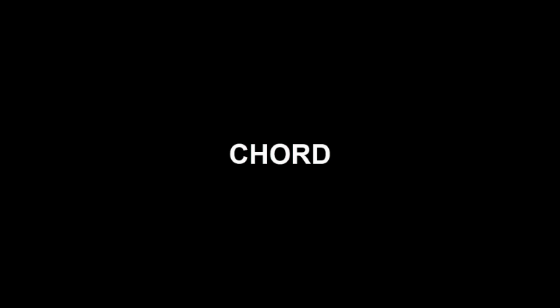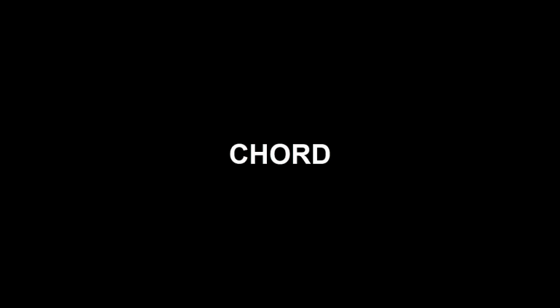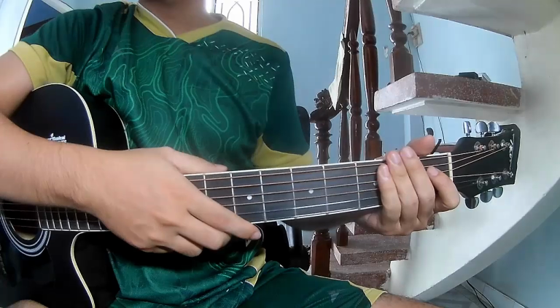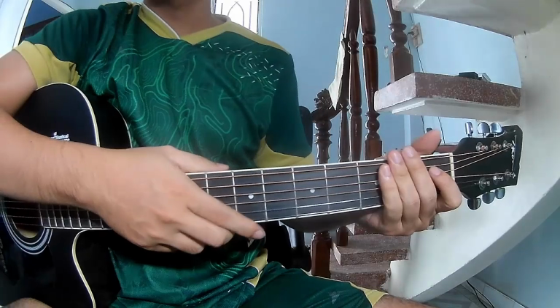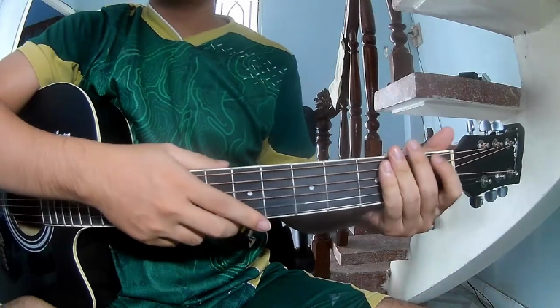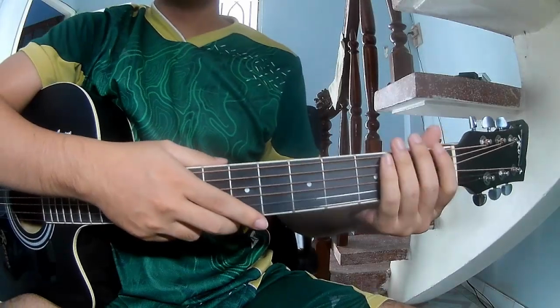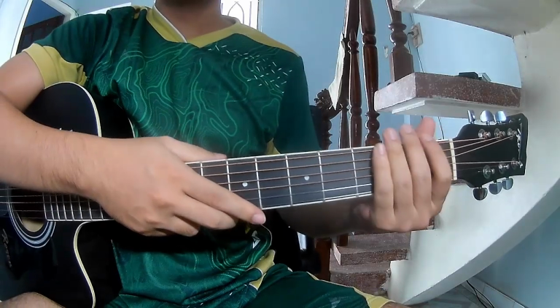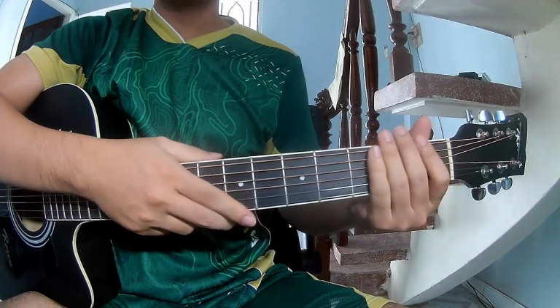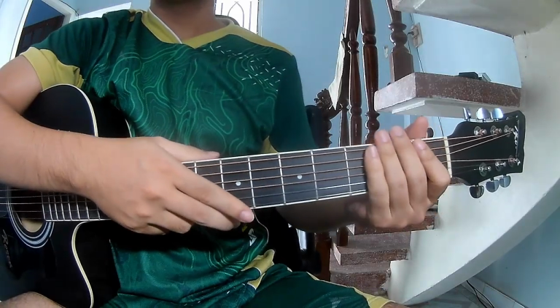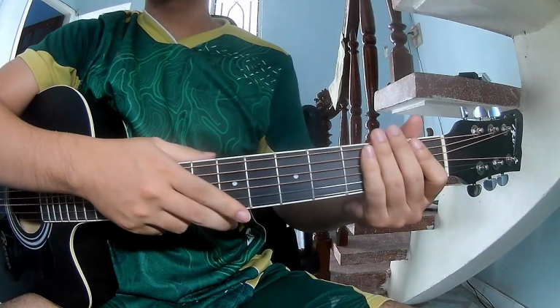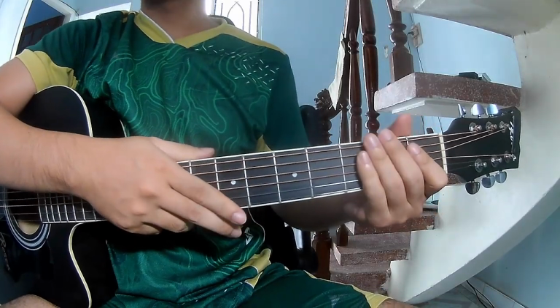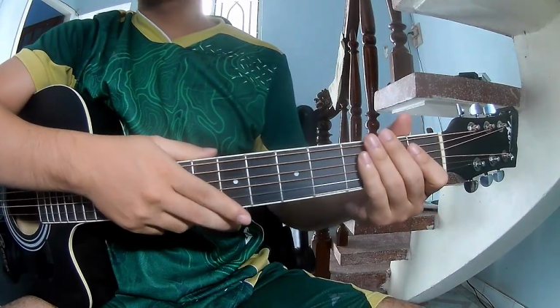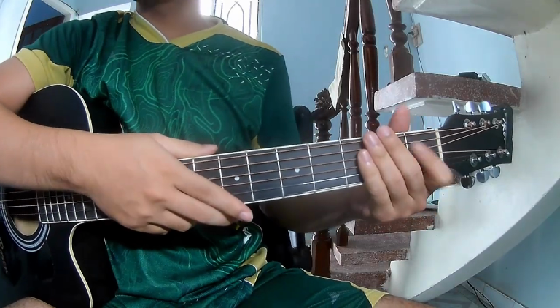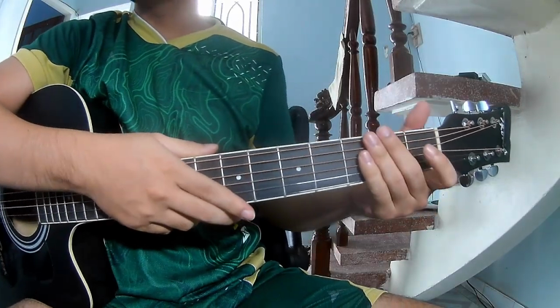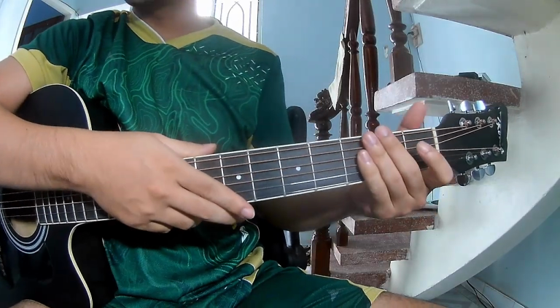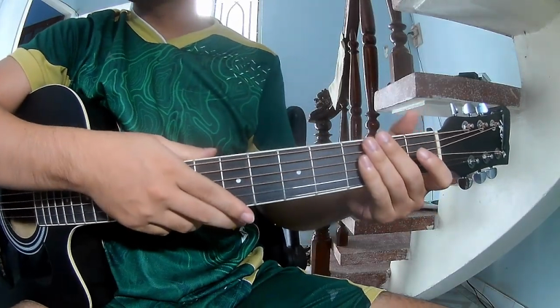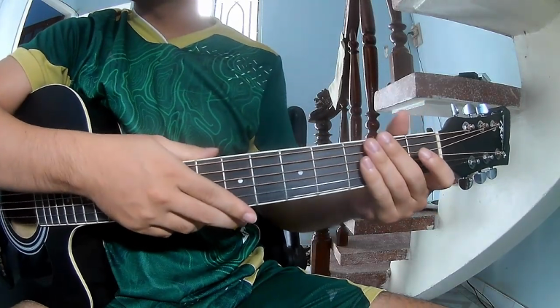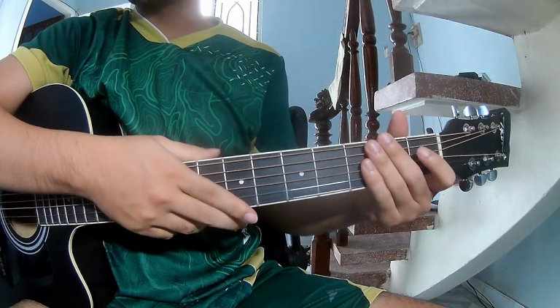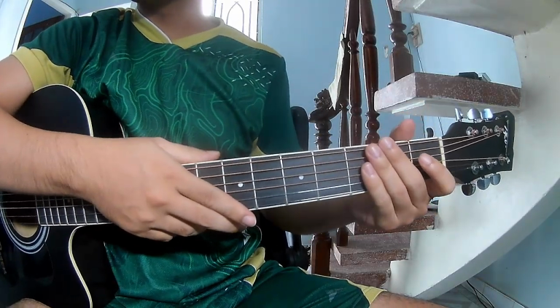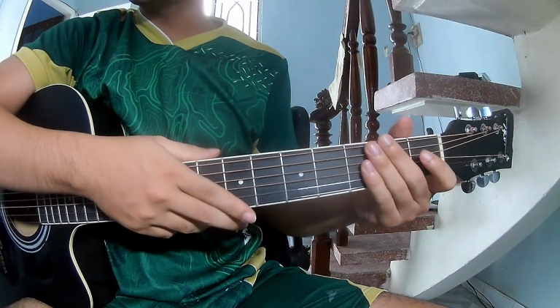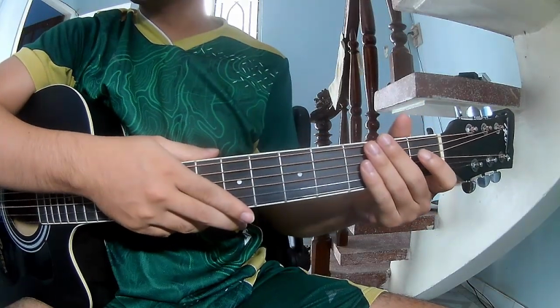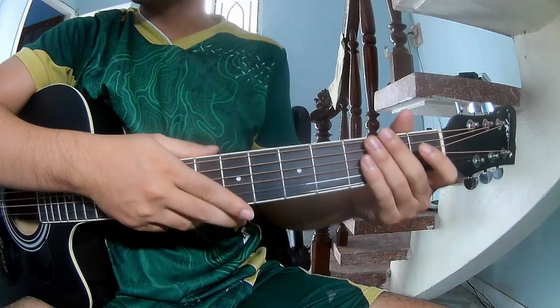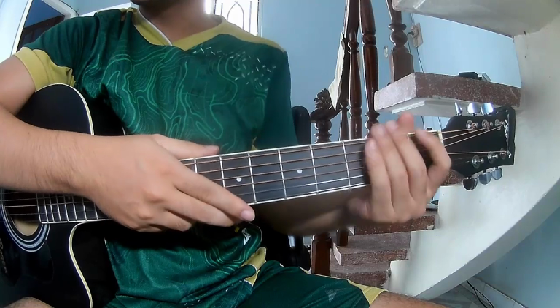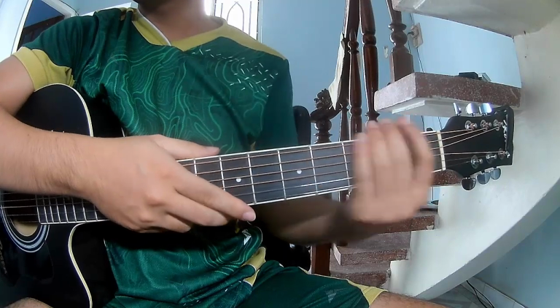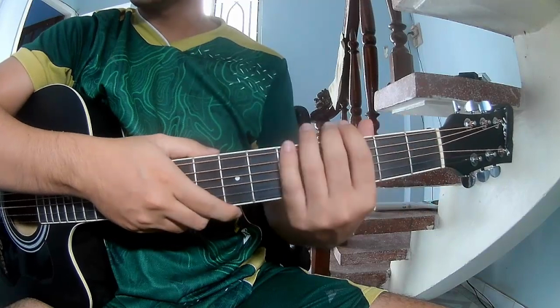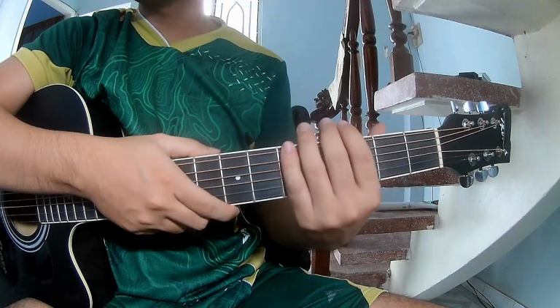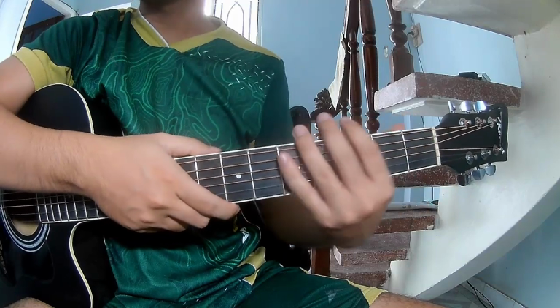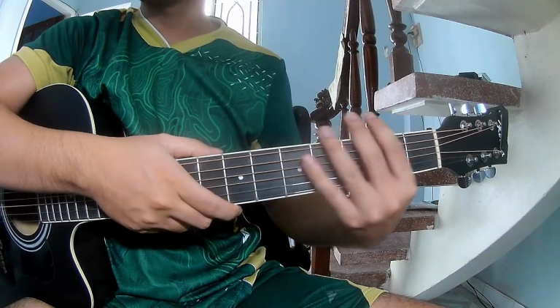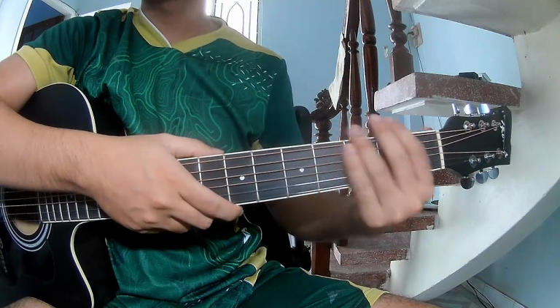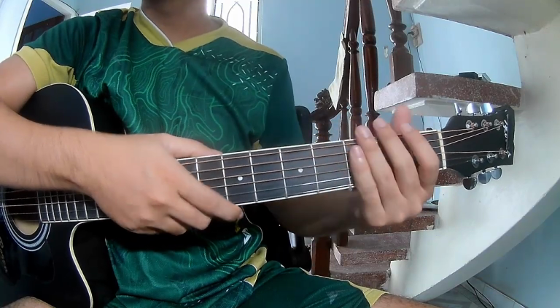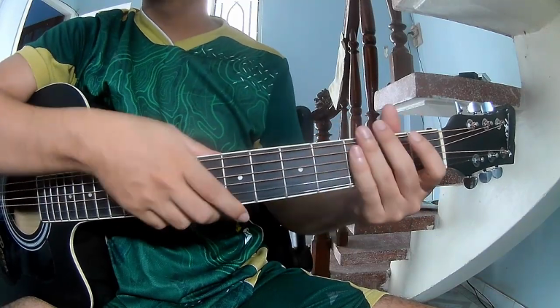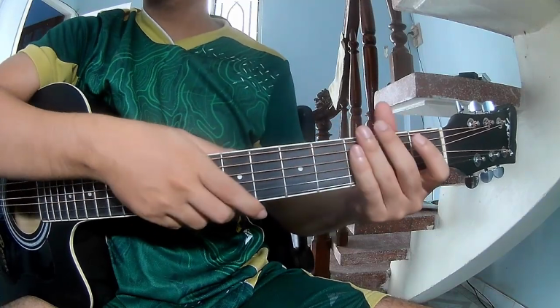Hi everyone, today we will share how to play guitar 'Deep Satin' by Zach Ryan.